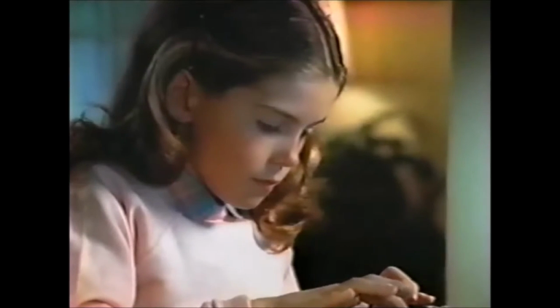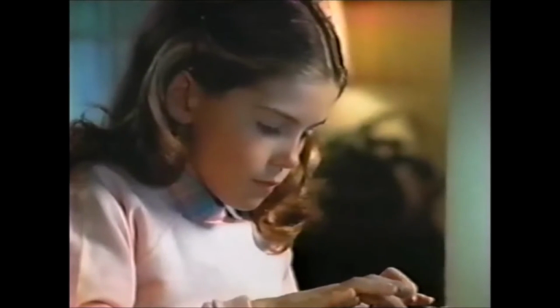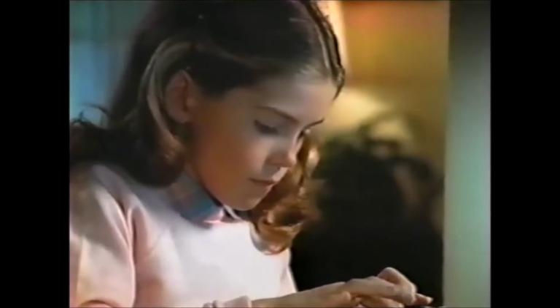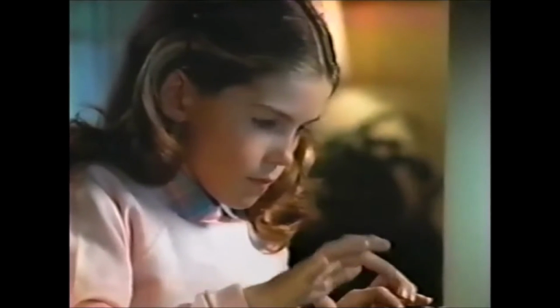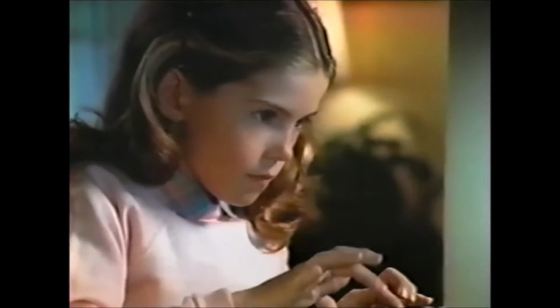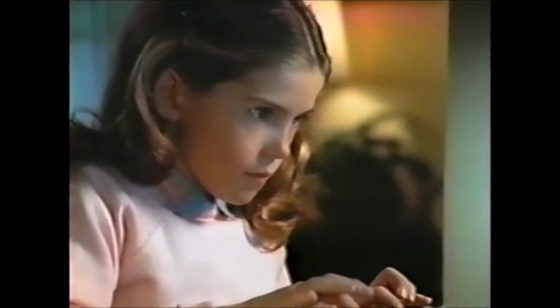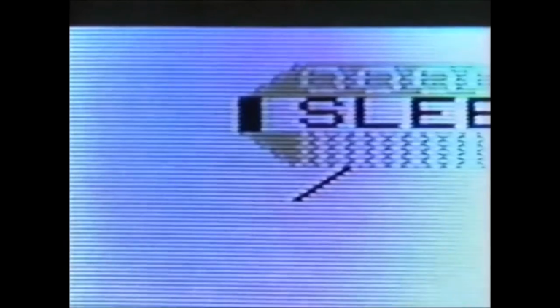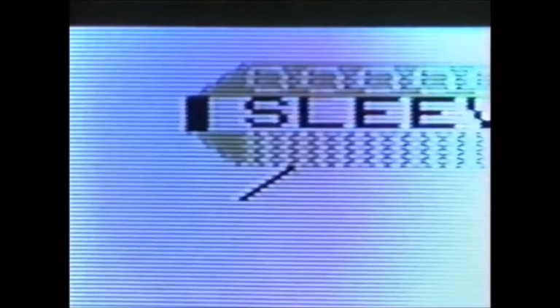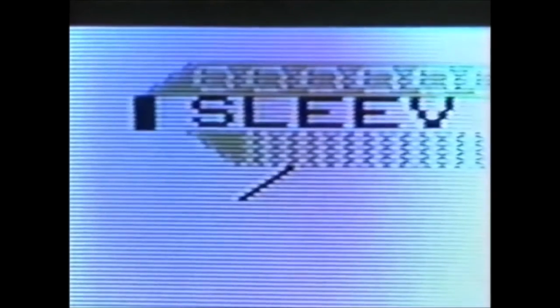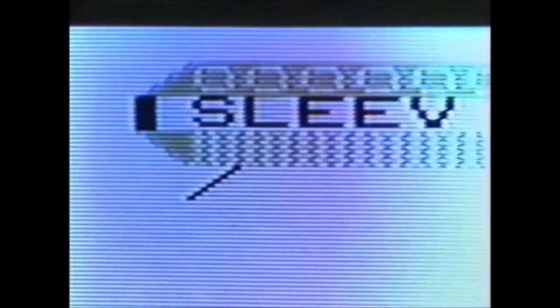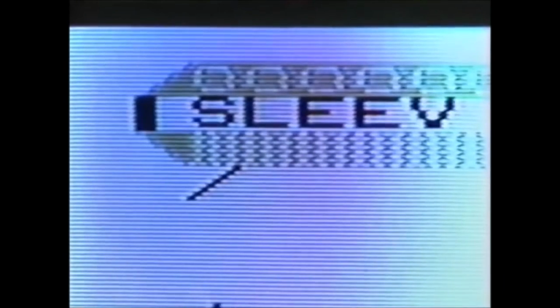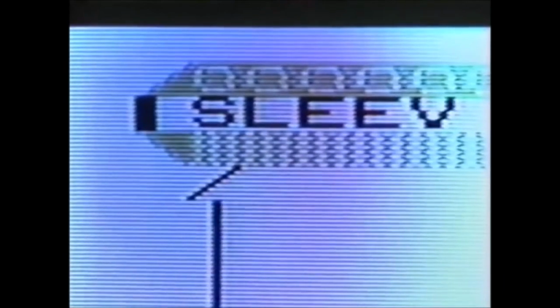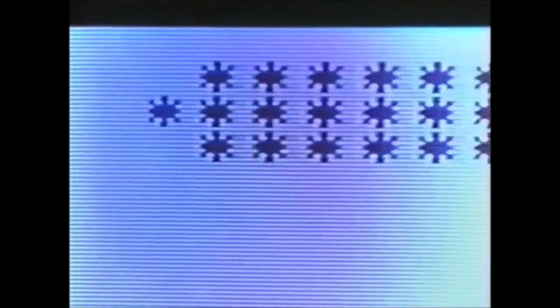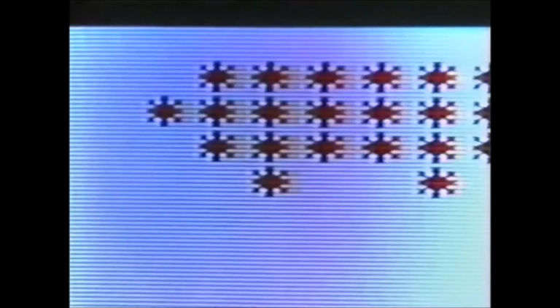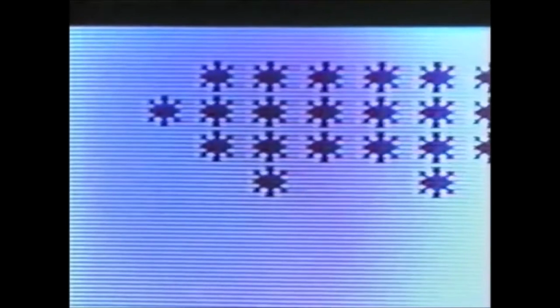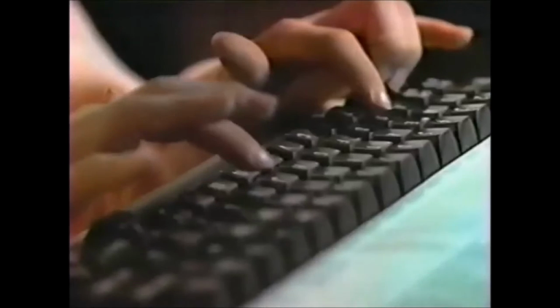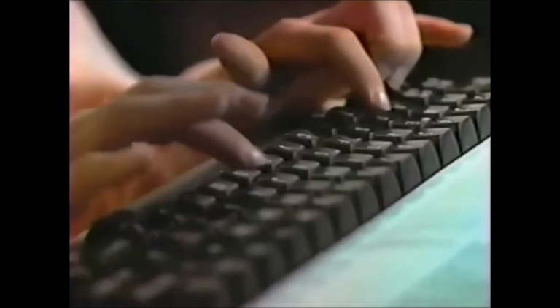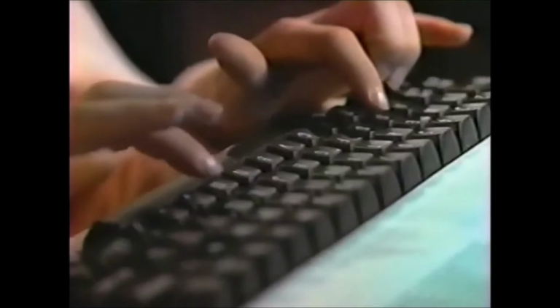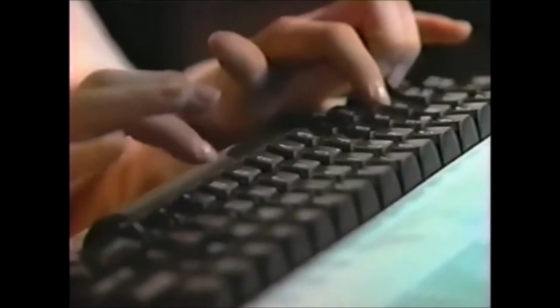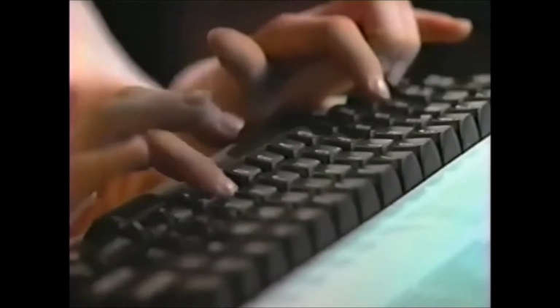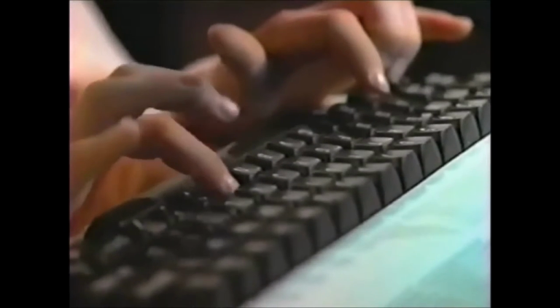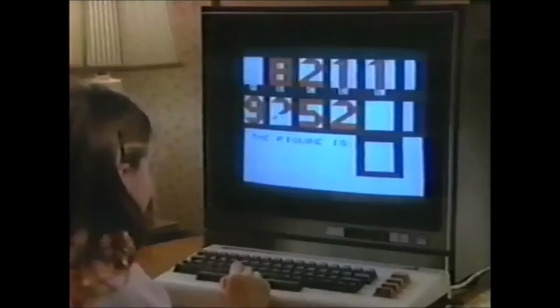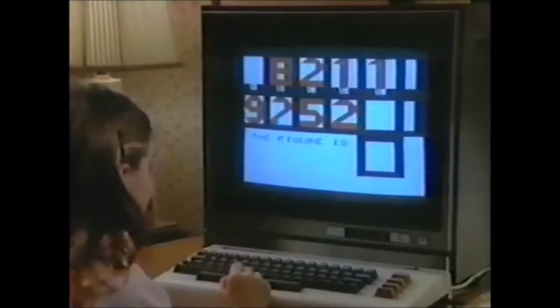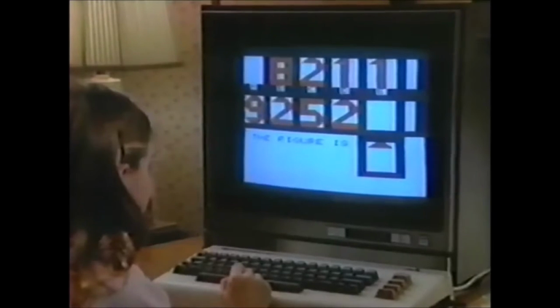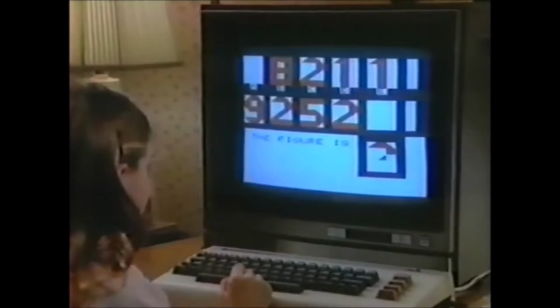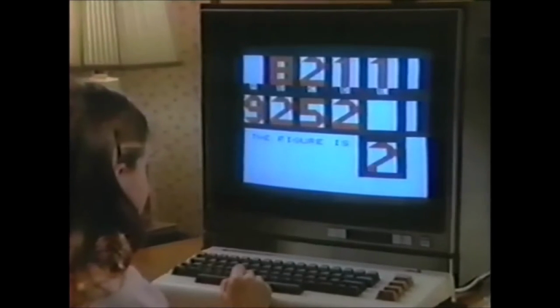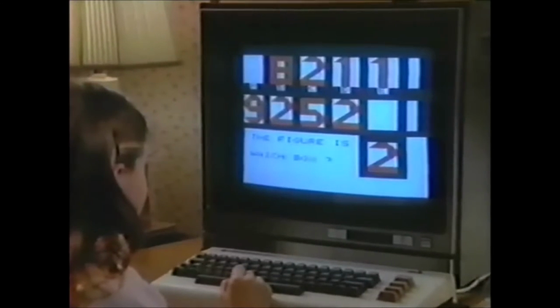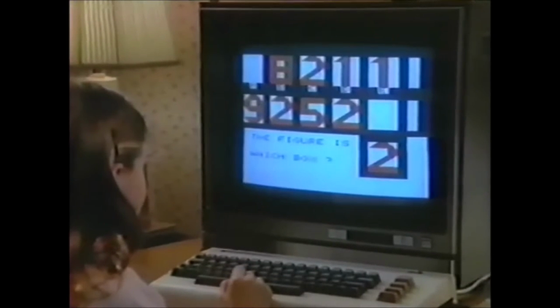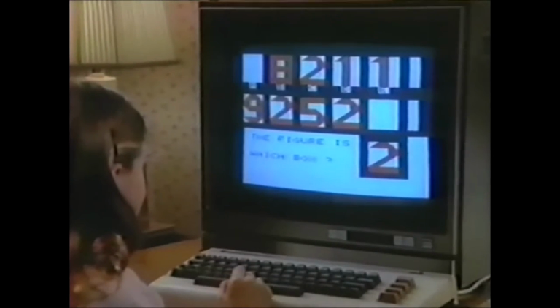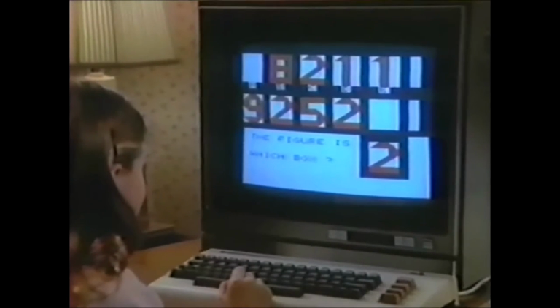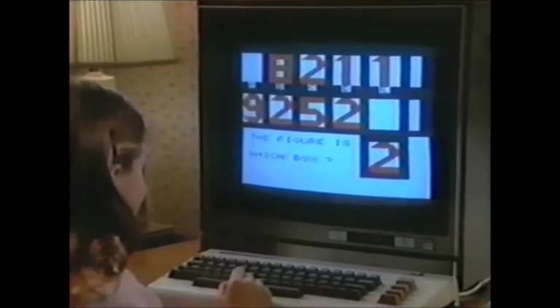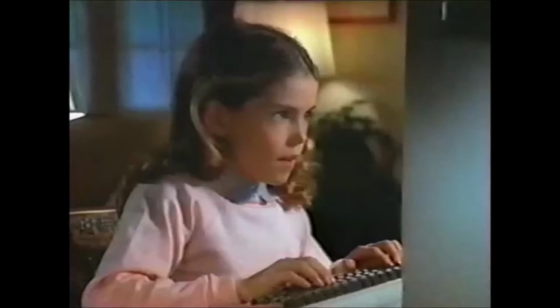As kids play Zortec, they're really finding their way around a computer keyboard and mastering basic computer programming.